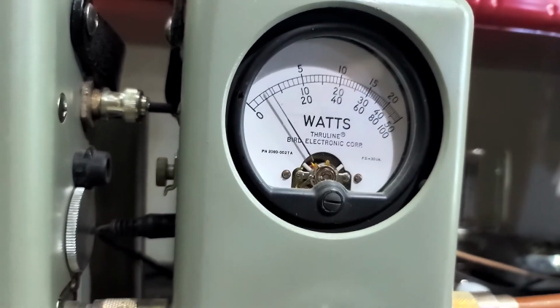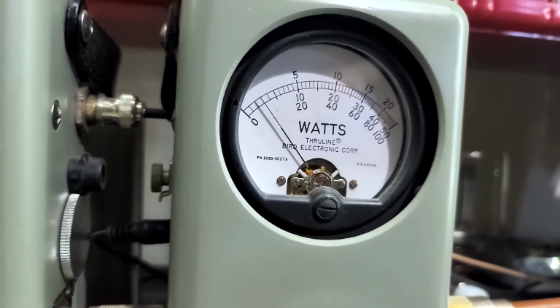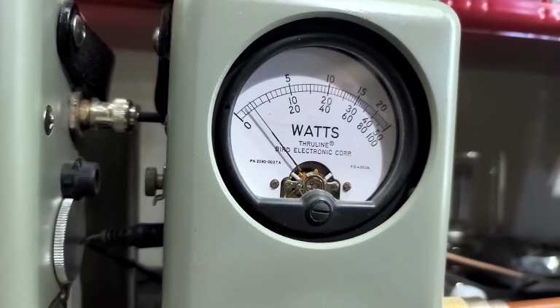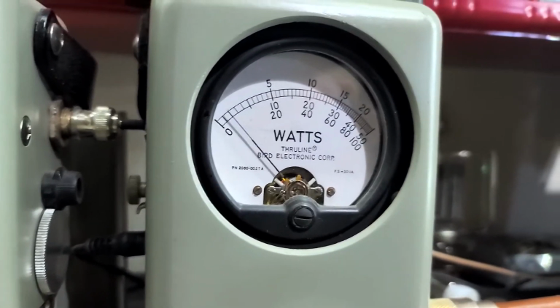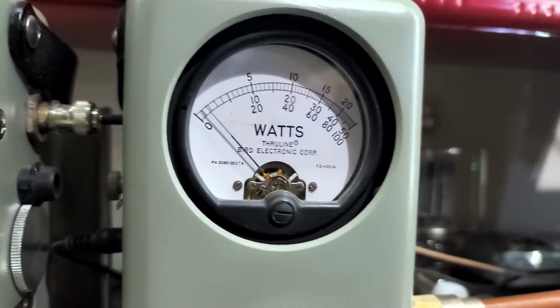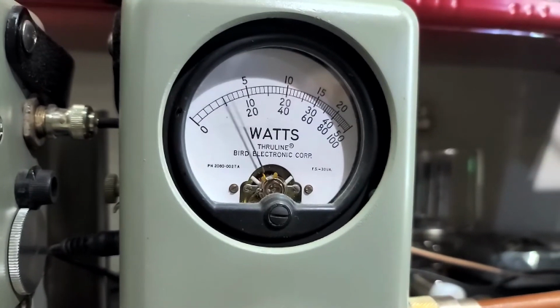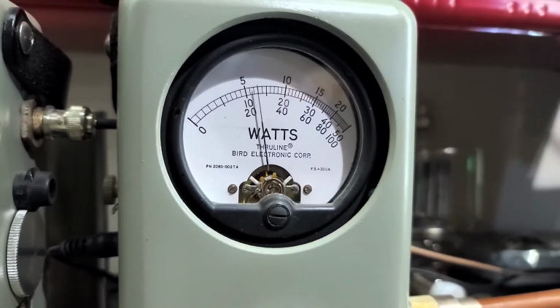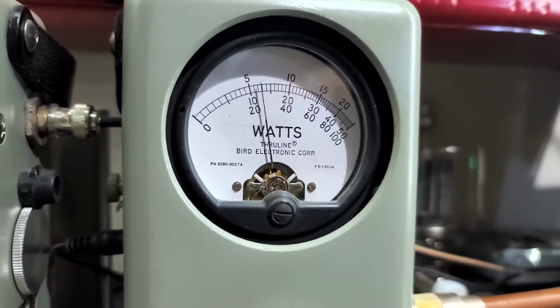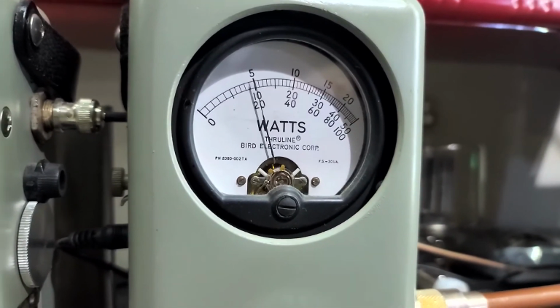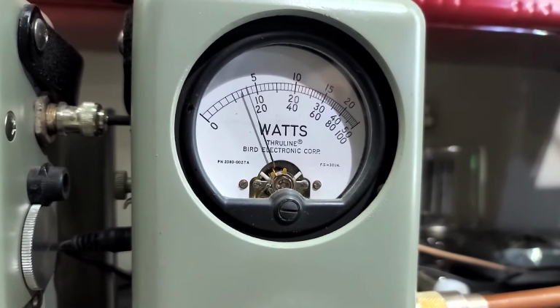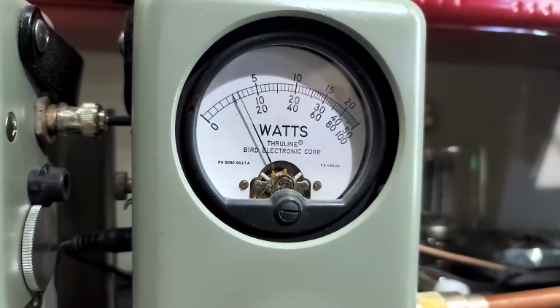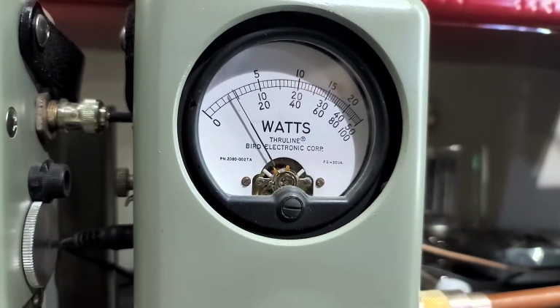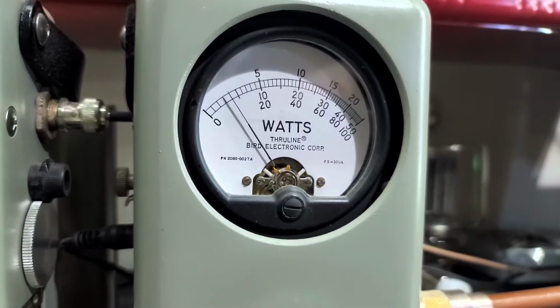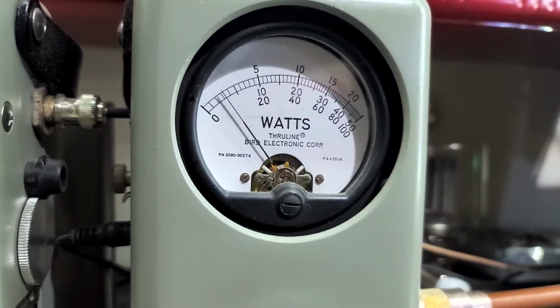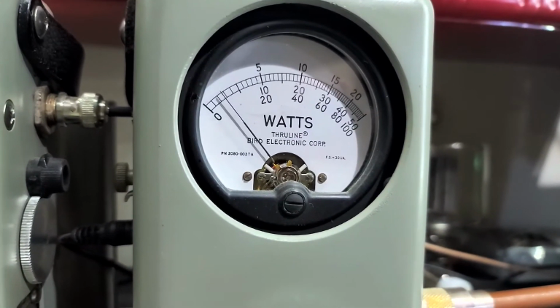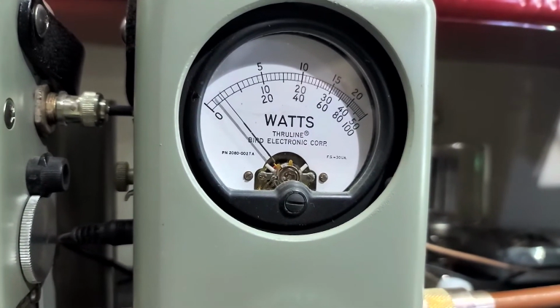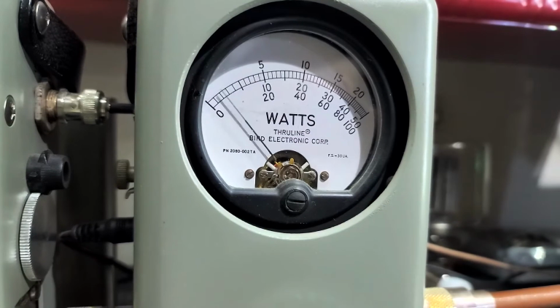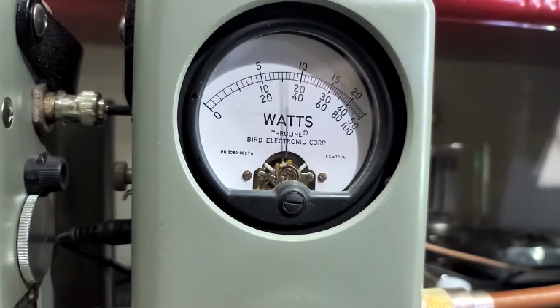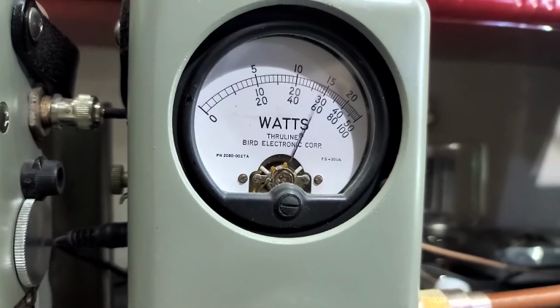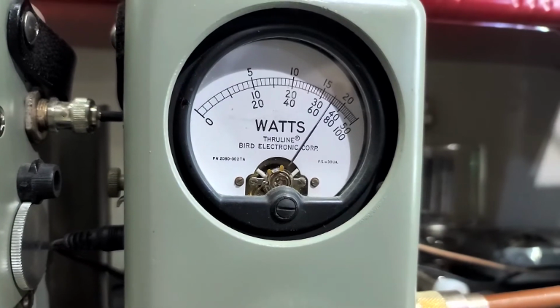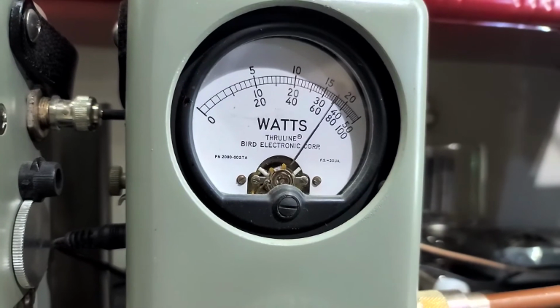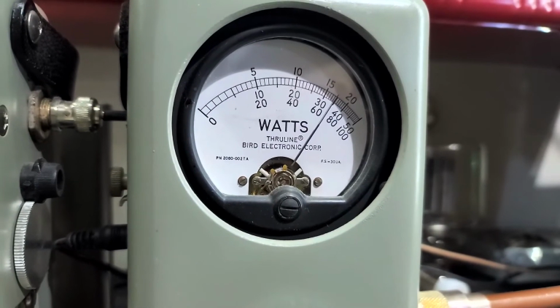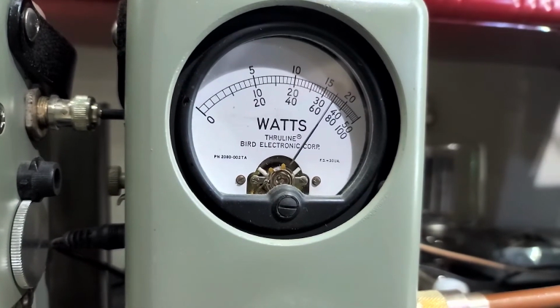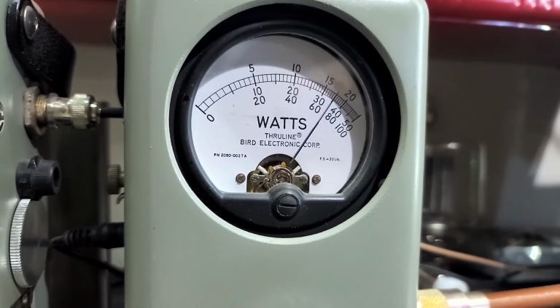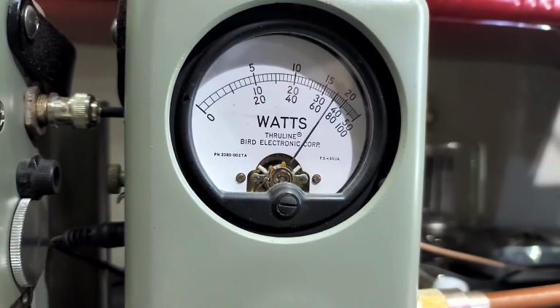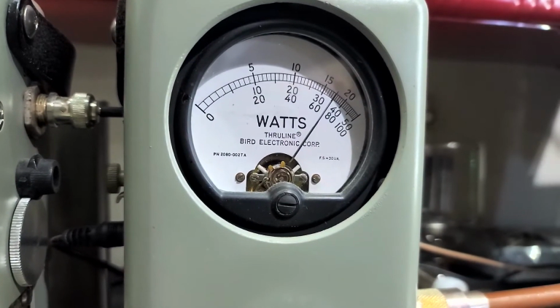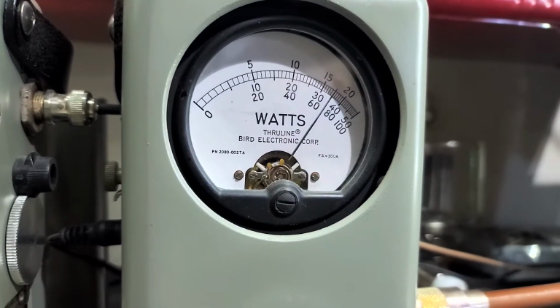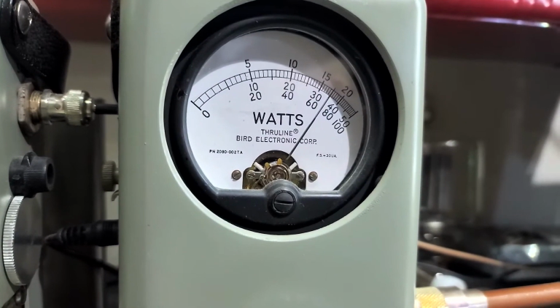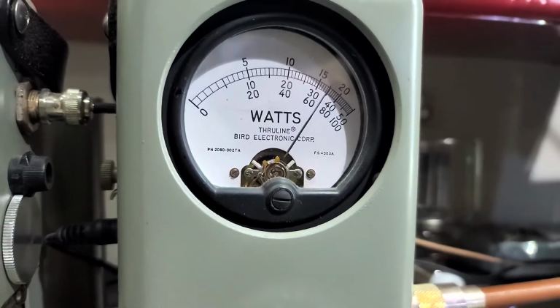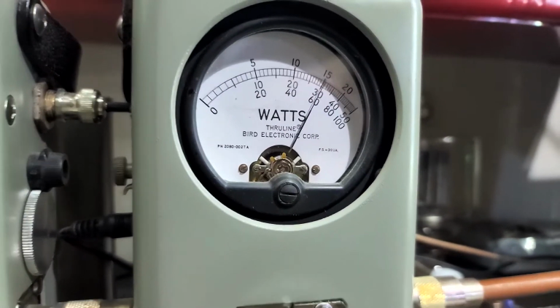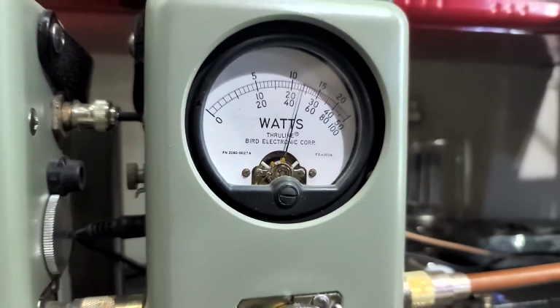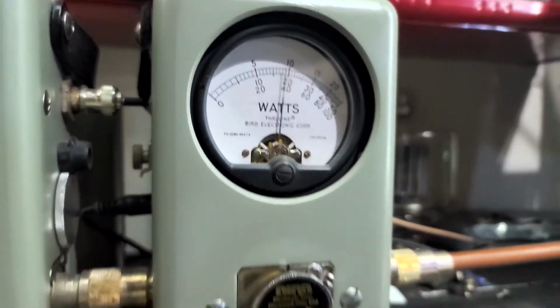Roll the carrier all the way down. Try on a 5 watt carrier. Still 175.